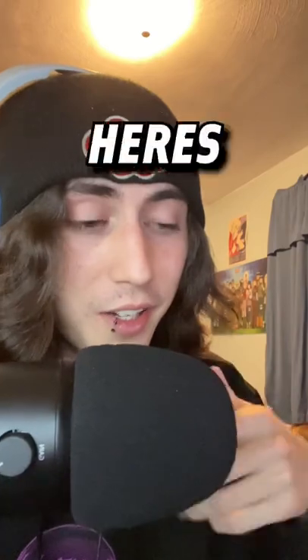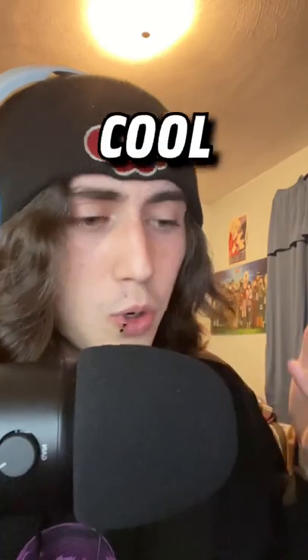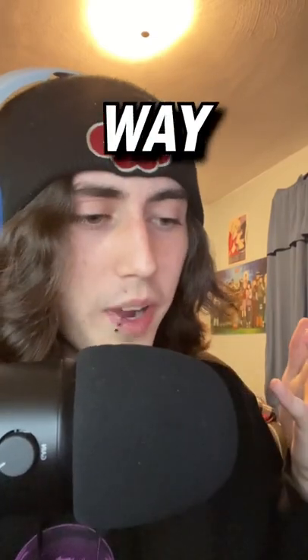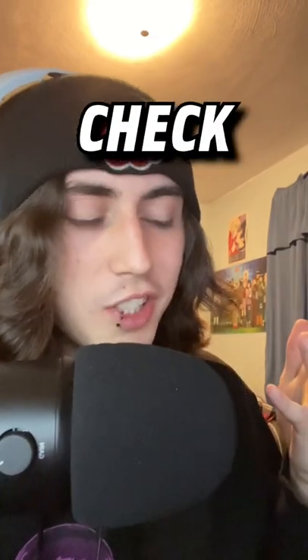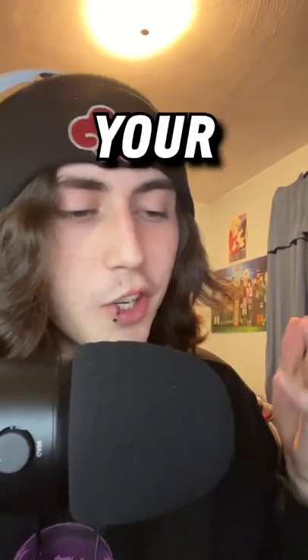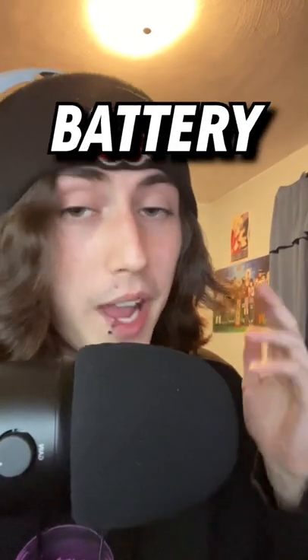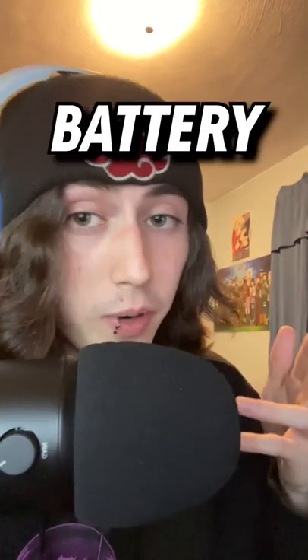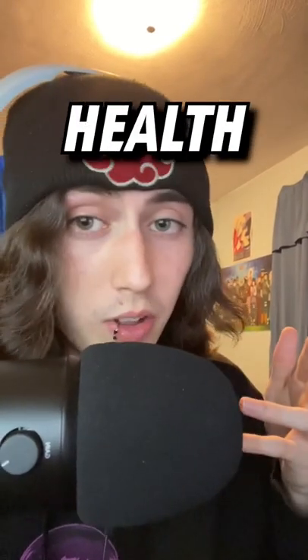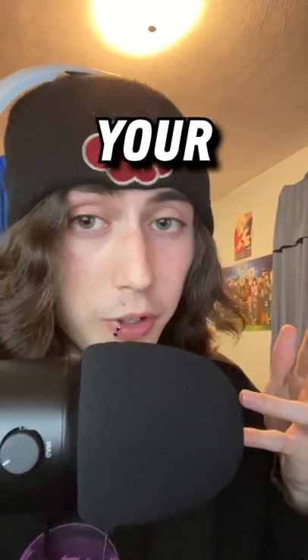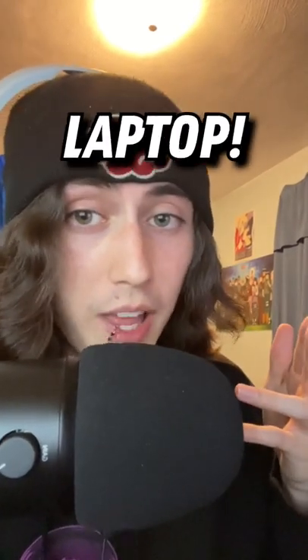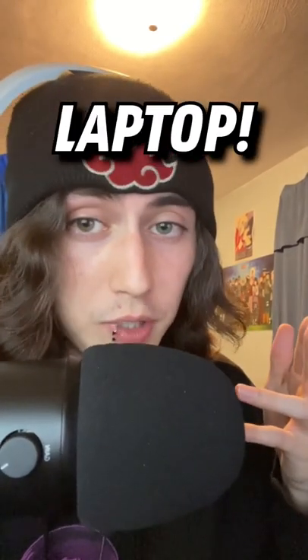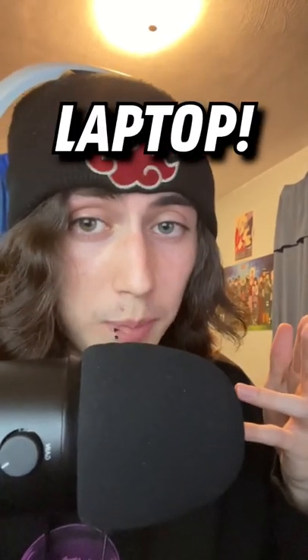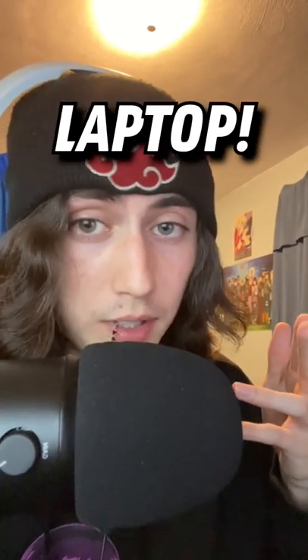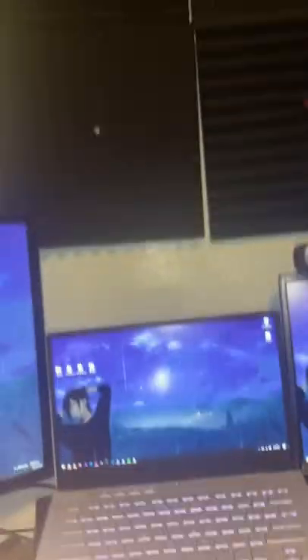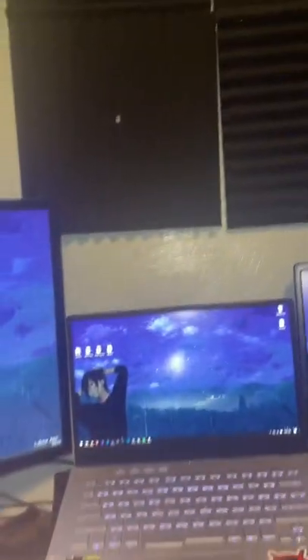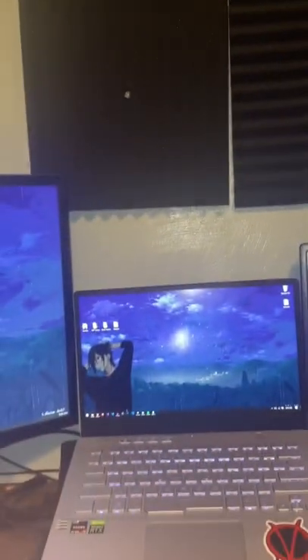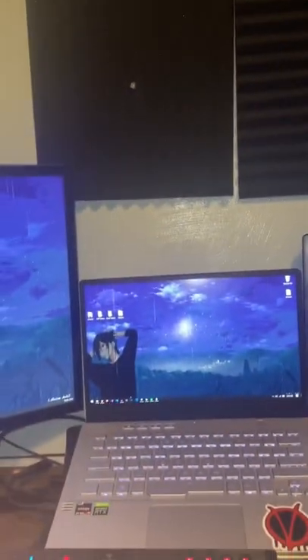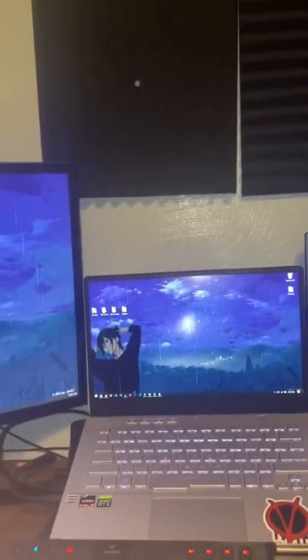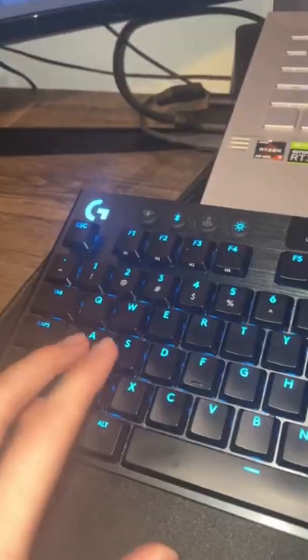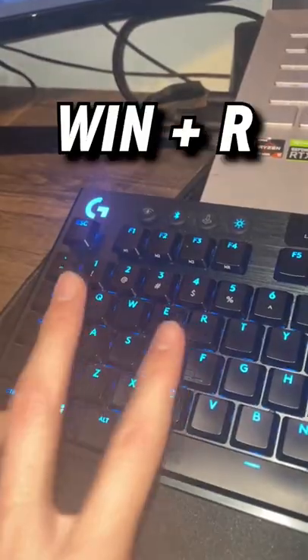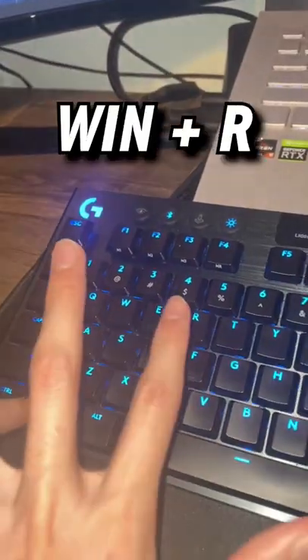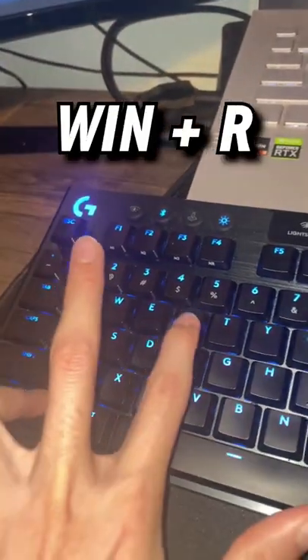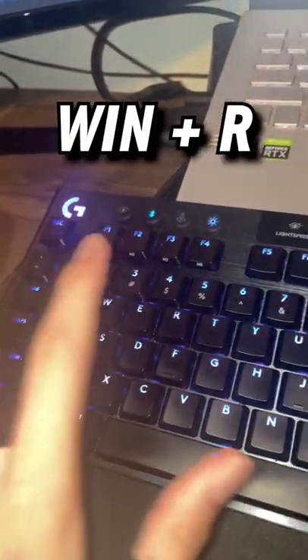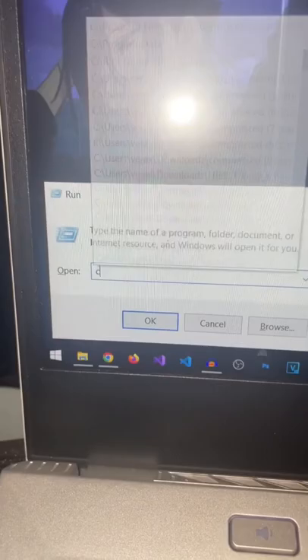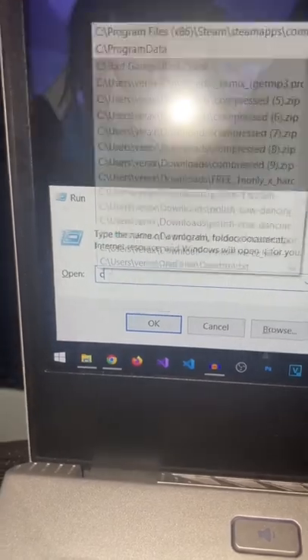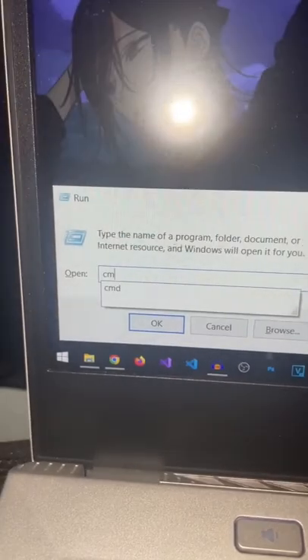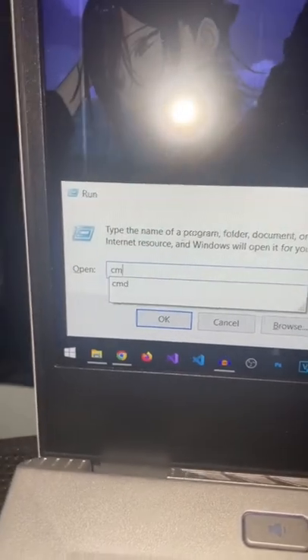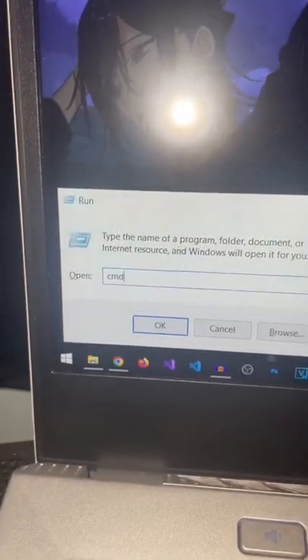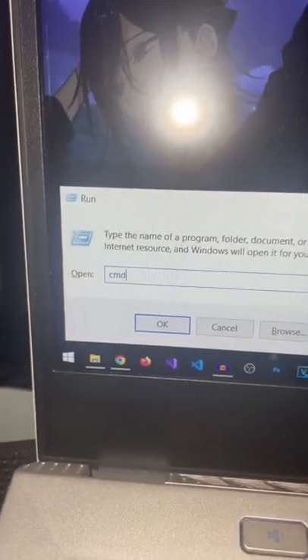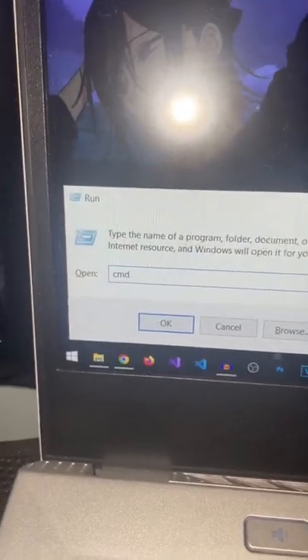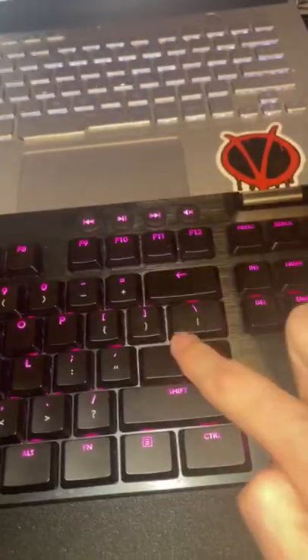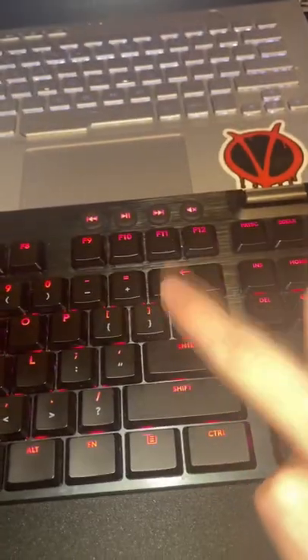Here's a cool way to check your battery health on your laptop. First, go on your laptop, press Windows and R, type CMD in the box and hit Enter.